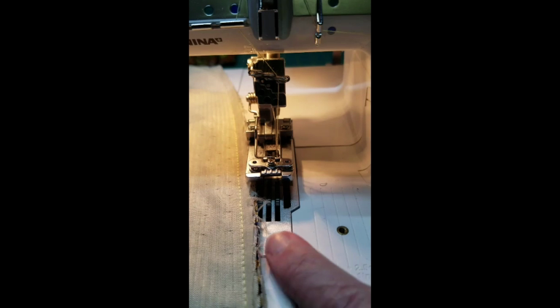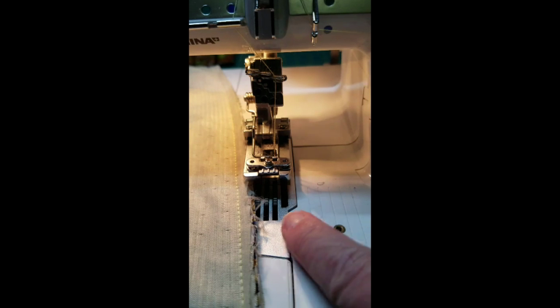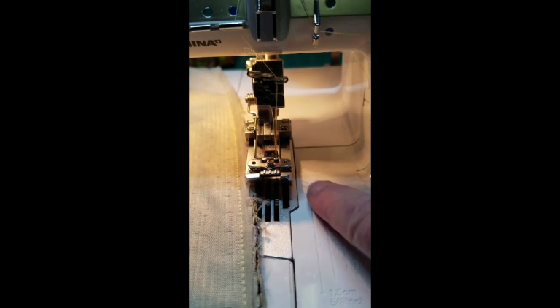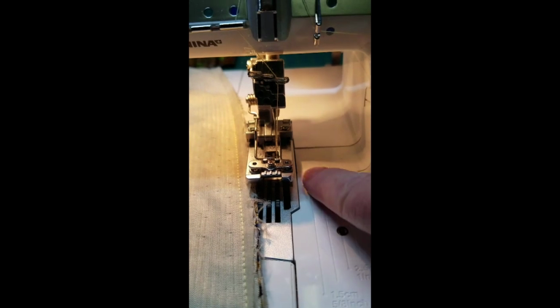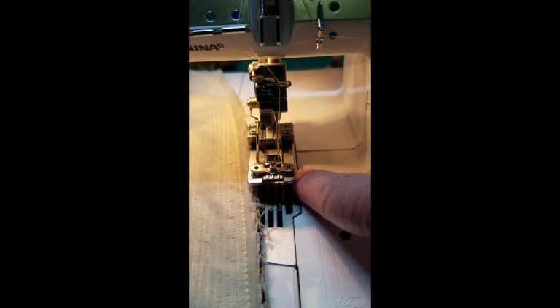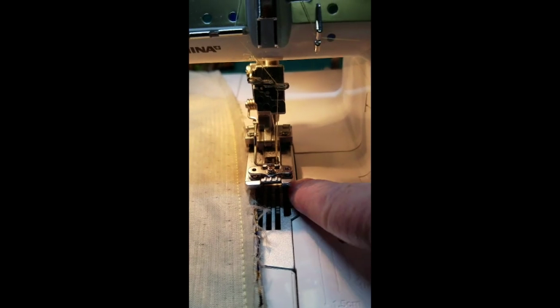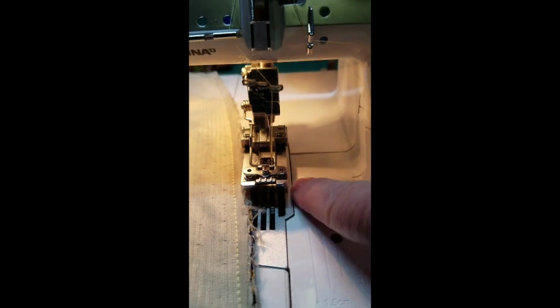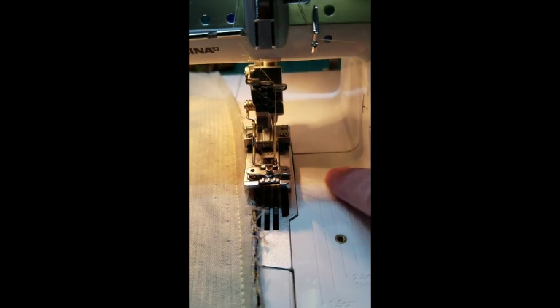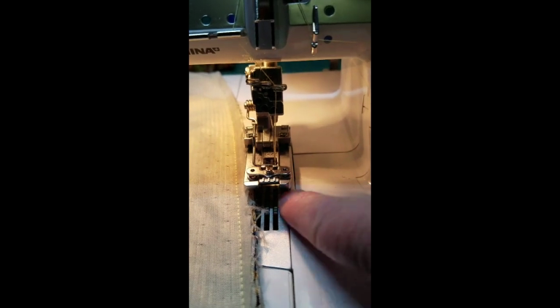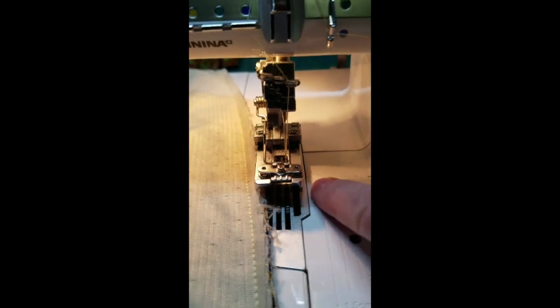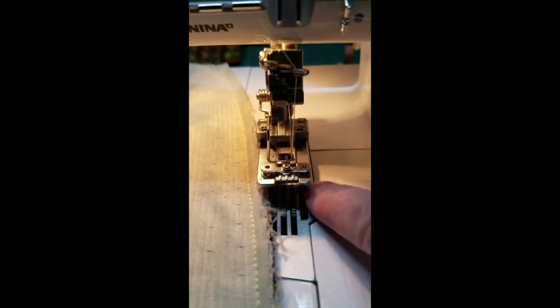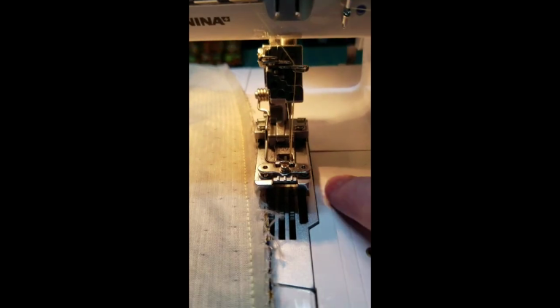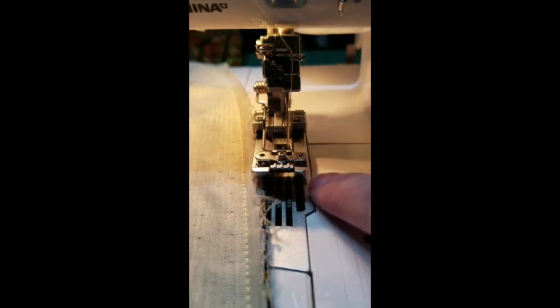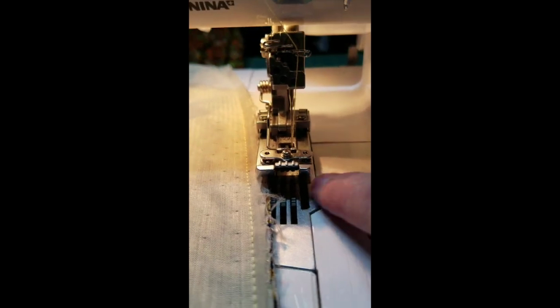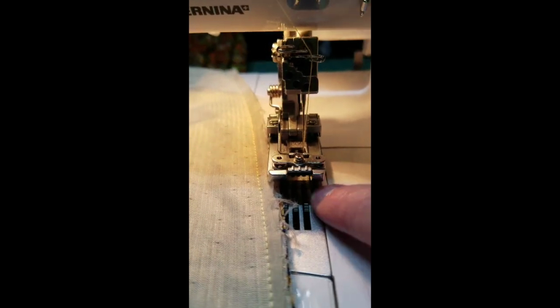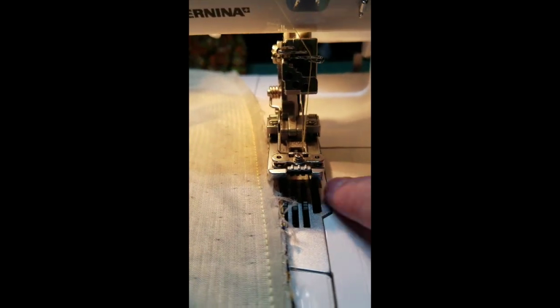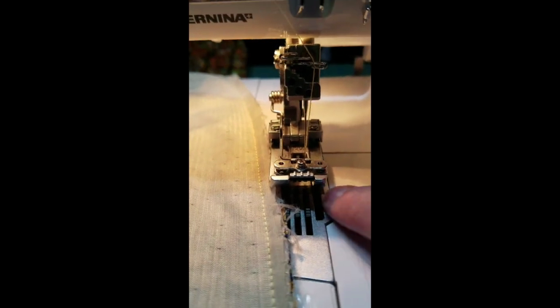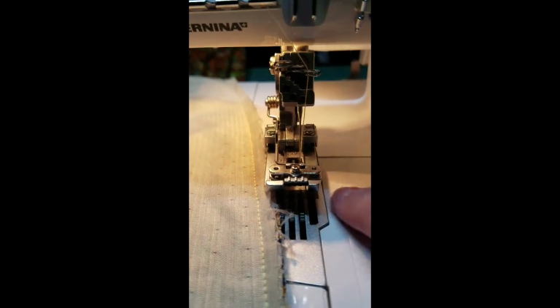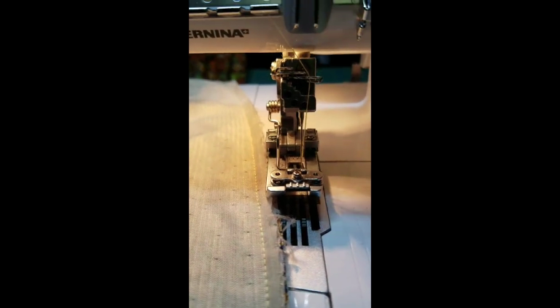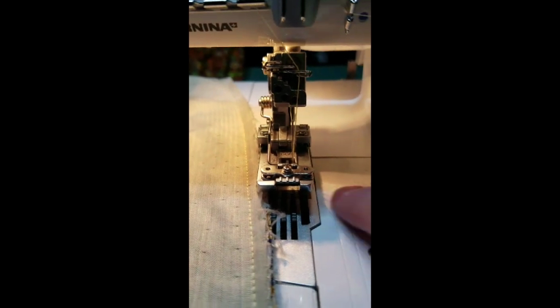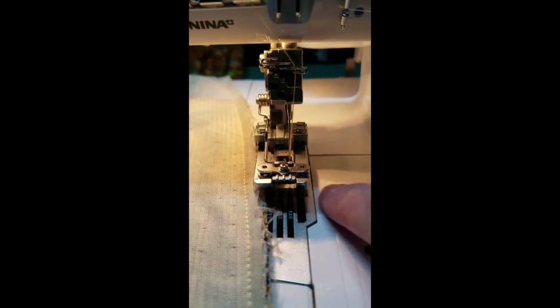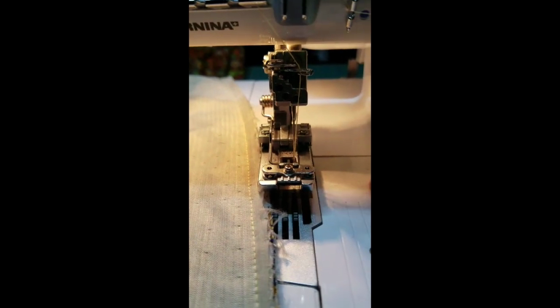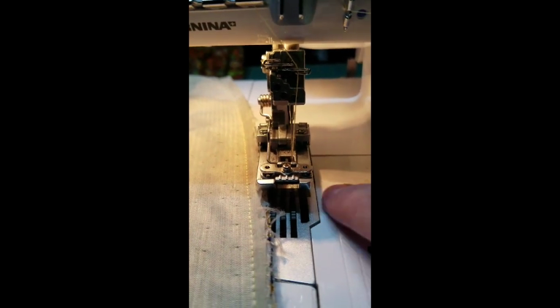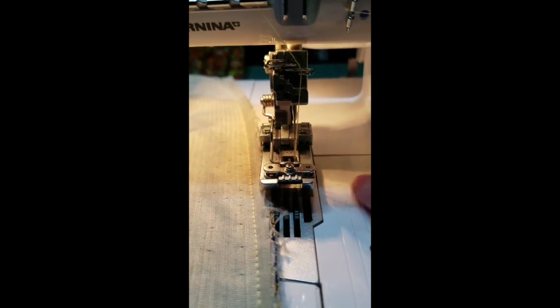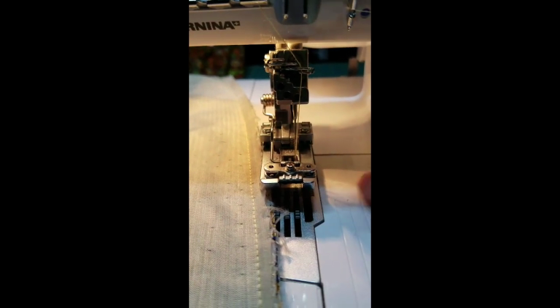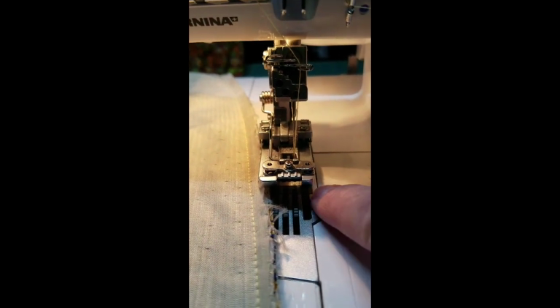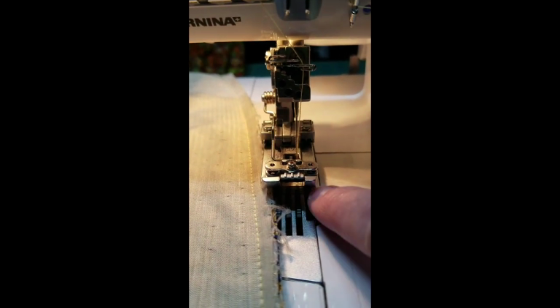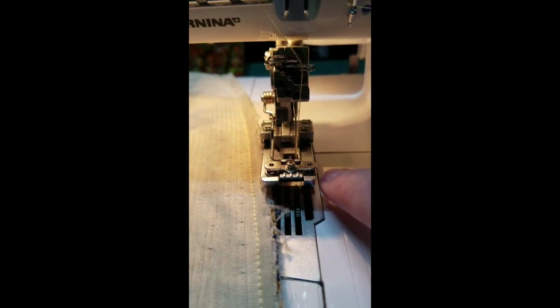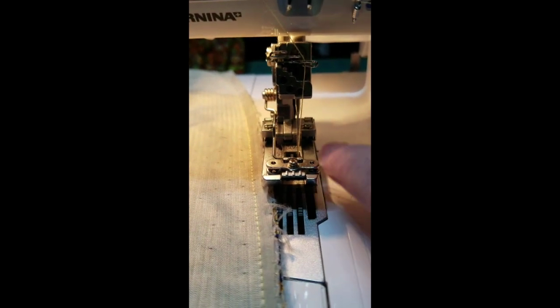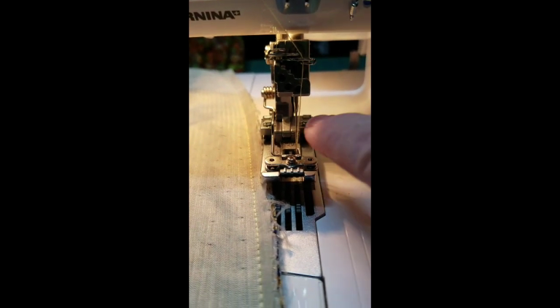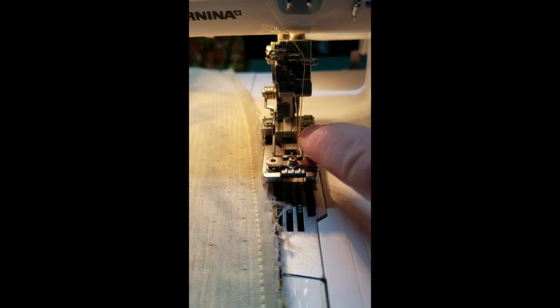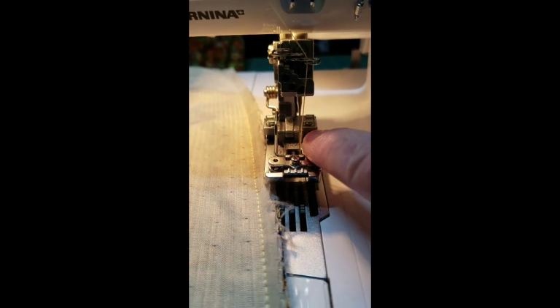There's no knife, and there are a lot of cover stitch machines in the world.